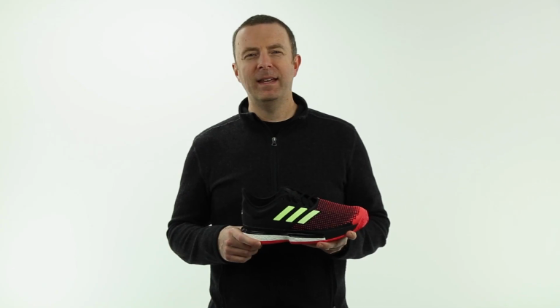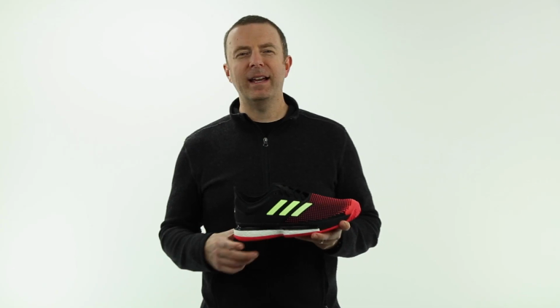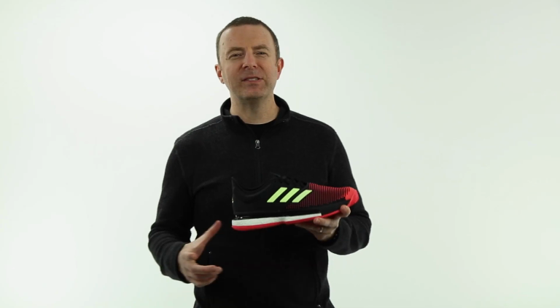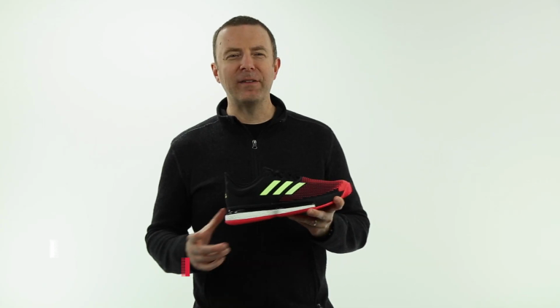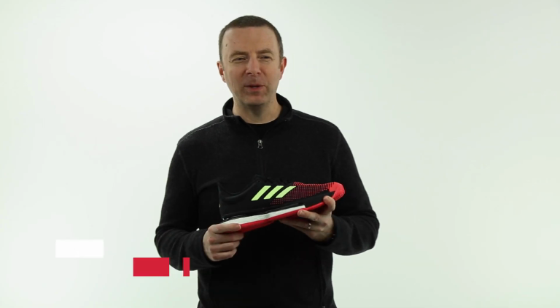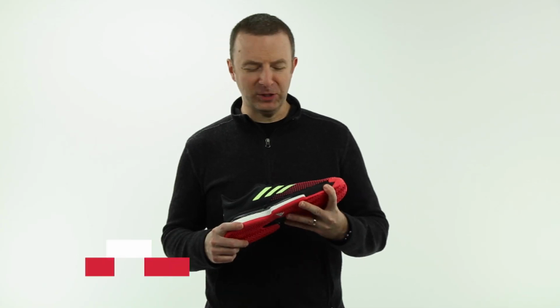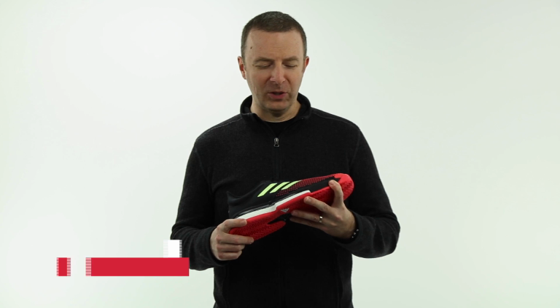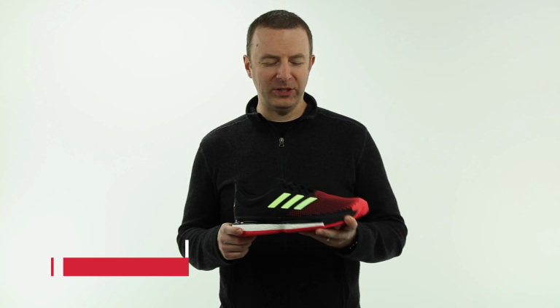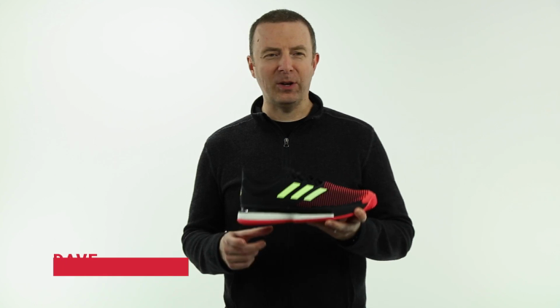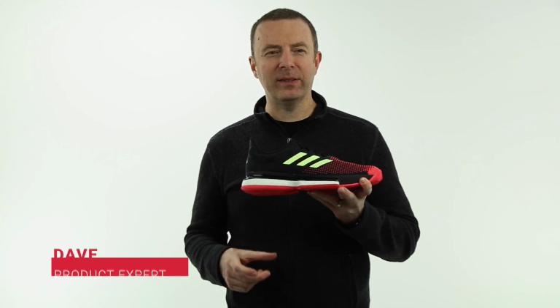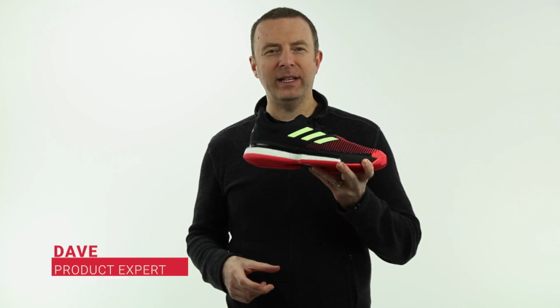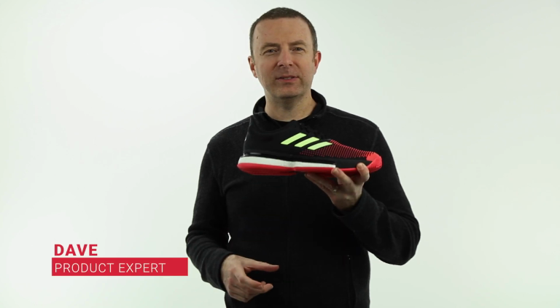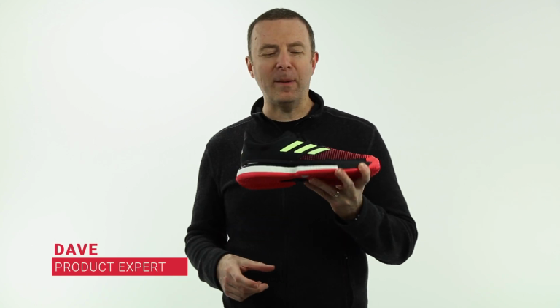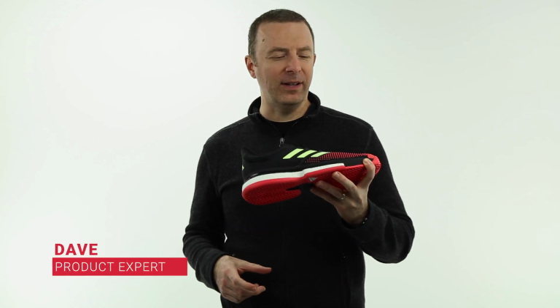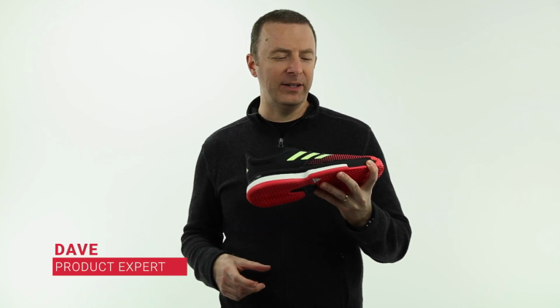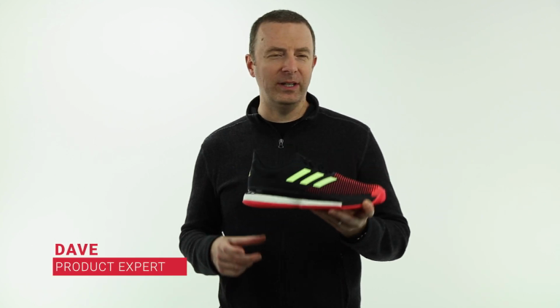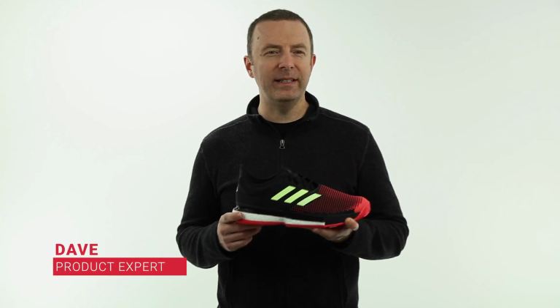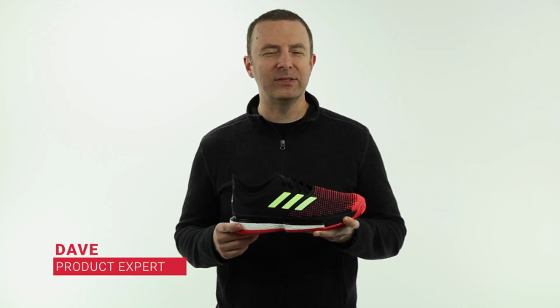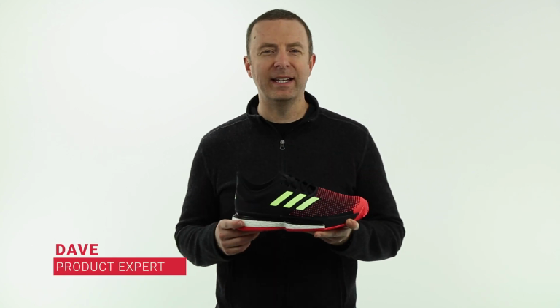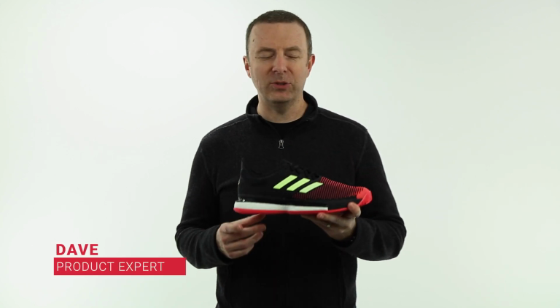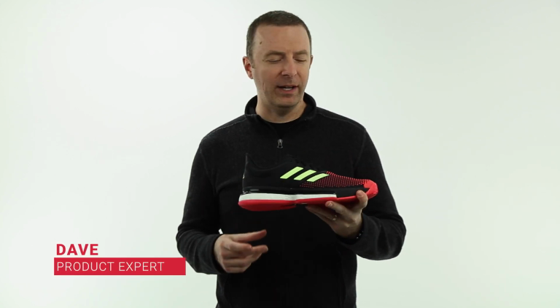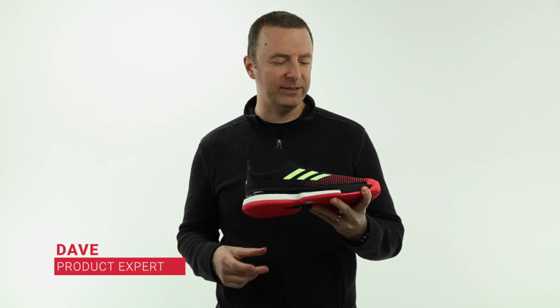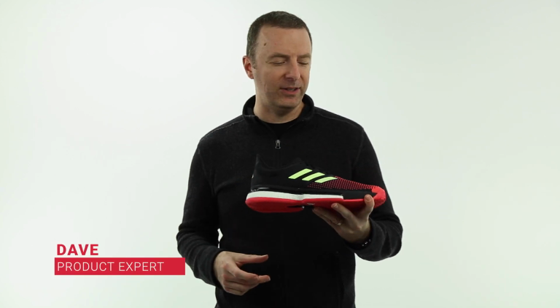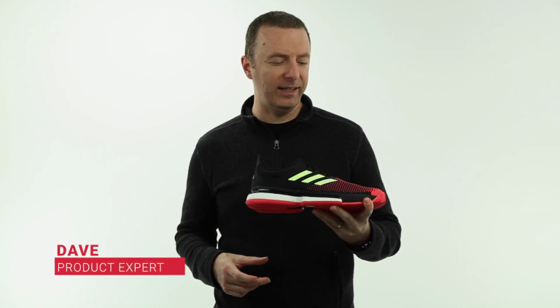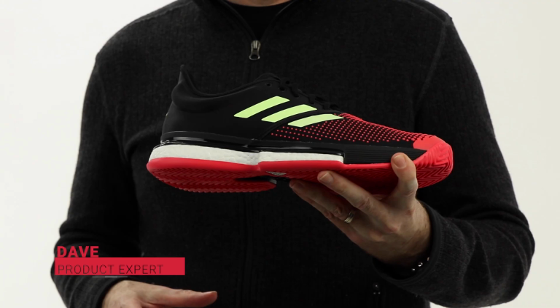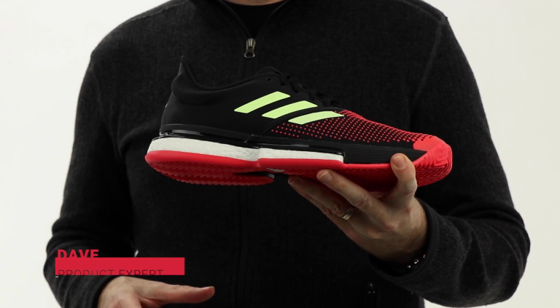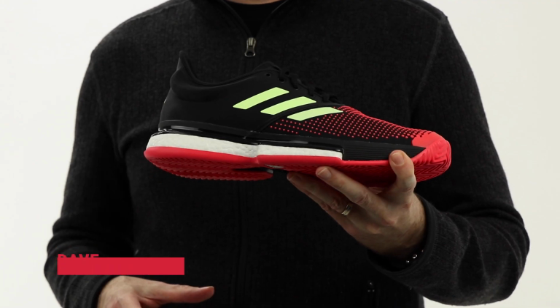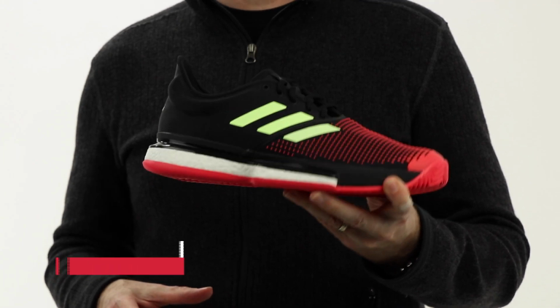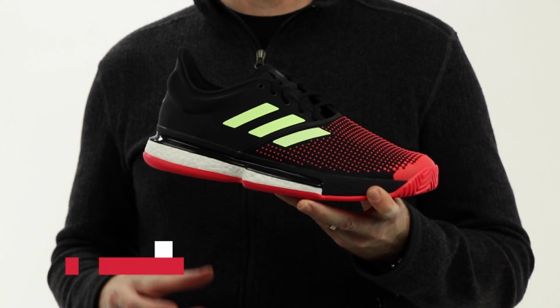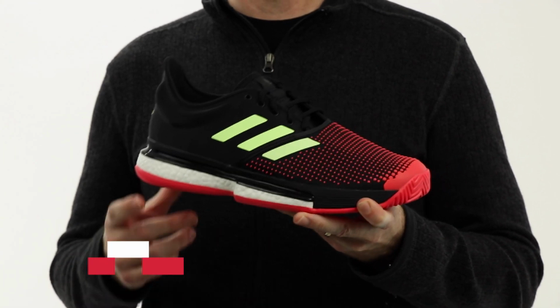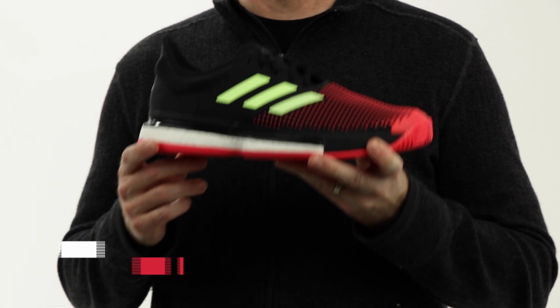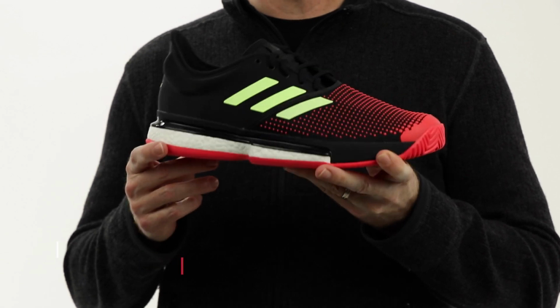Hey guys, Dave from Midwest Sports here to talk about the latest top-of-the-line entry in Adidas' tennis shoe line. This is the Adidas SoulCourt Boost.